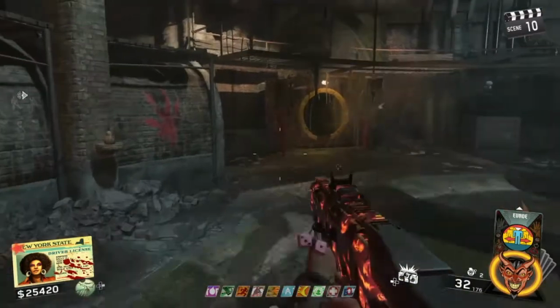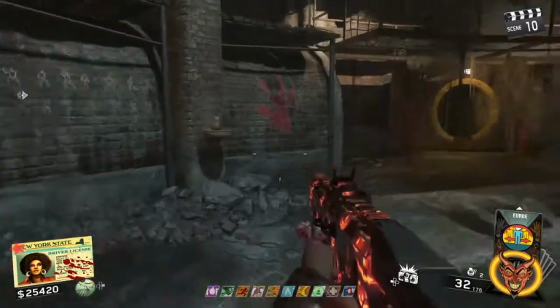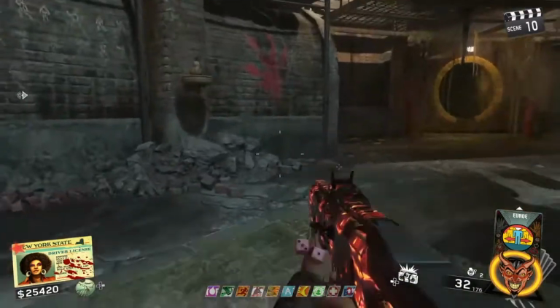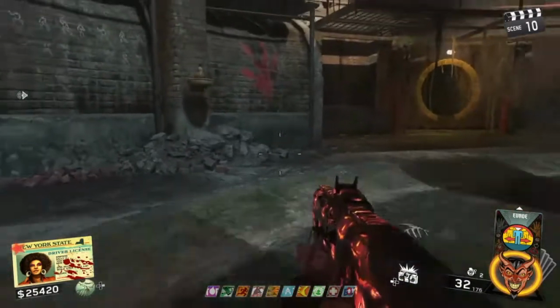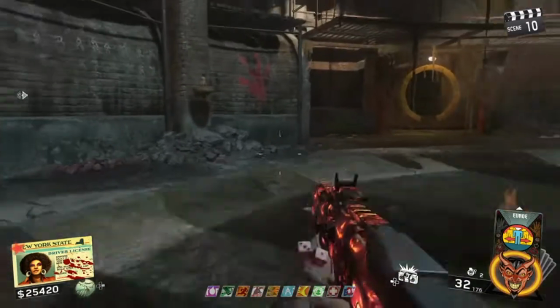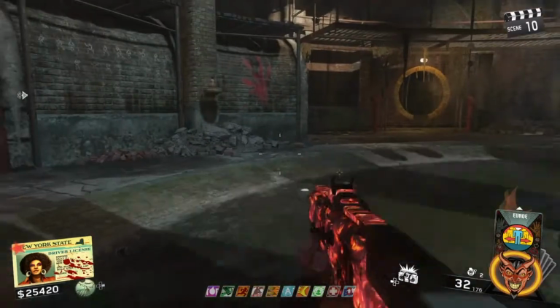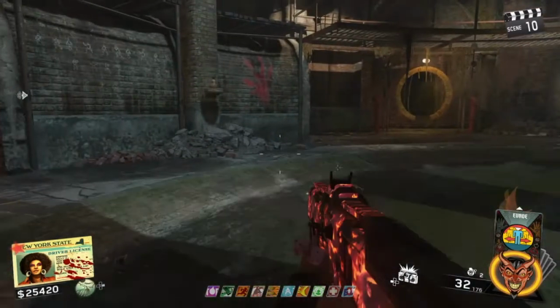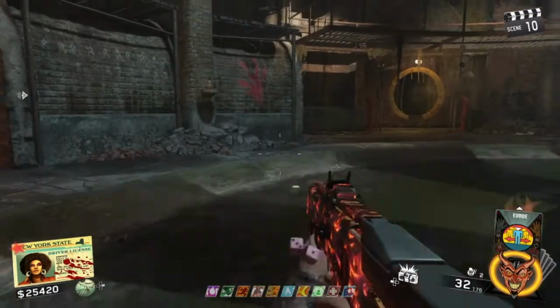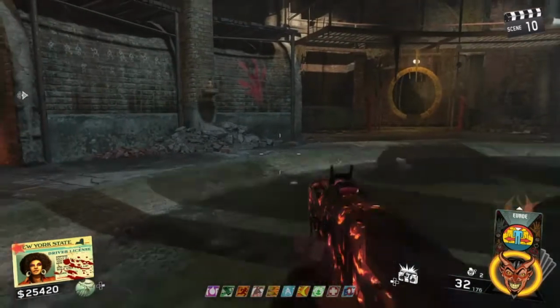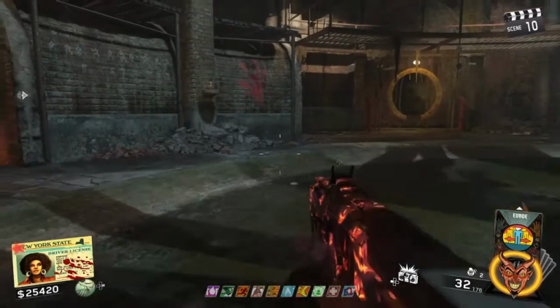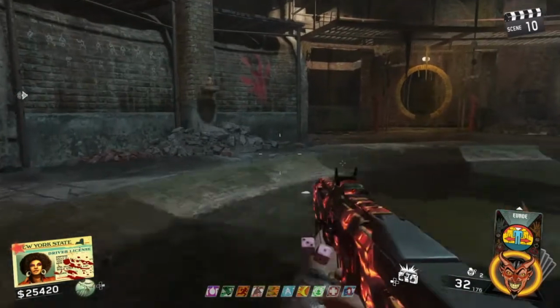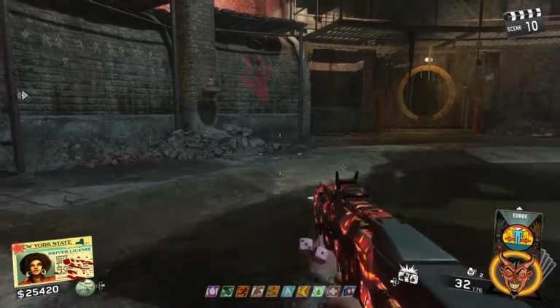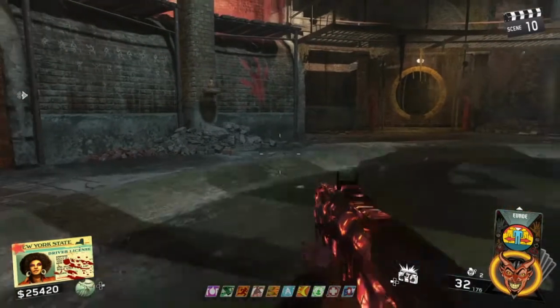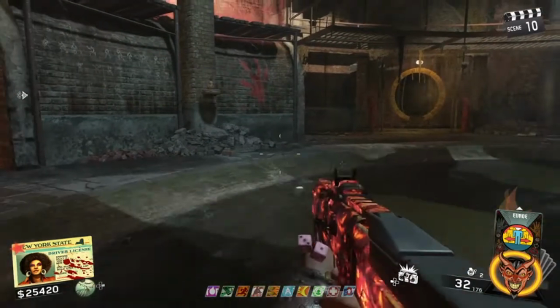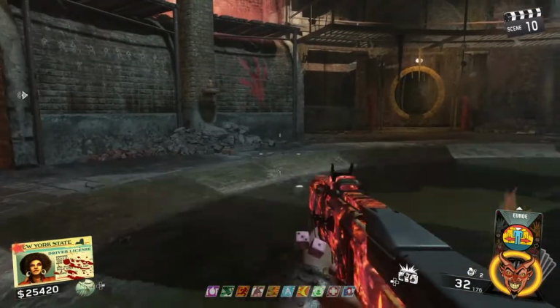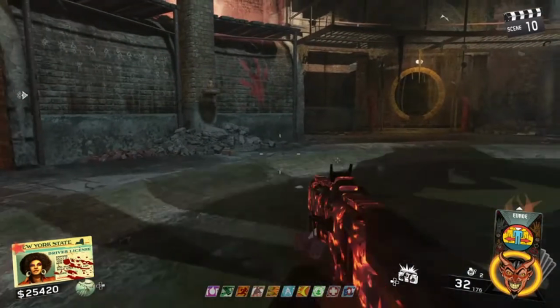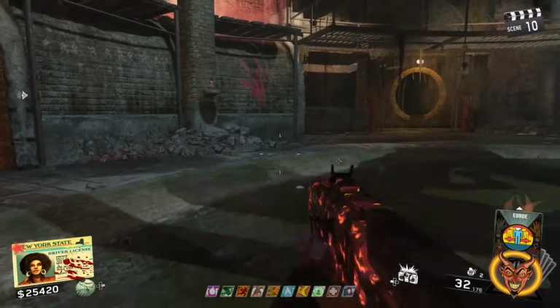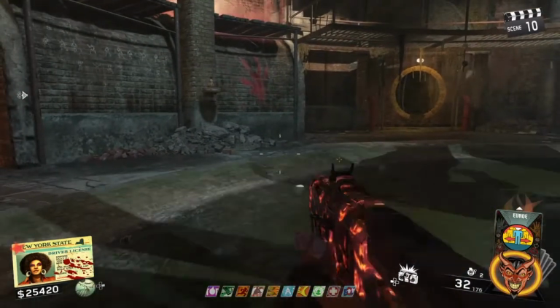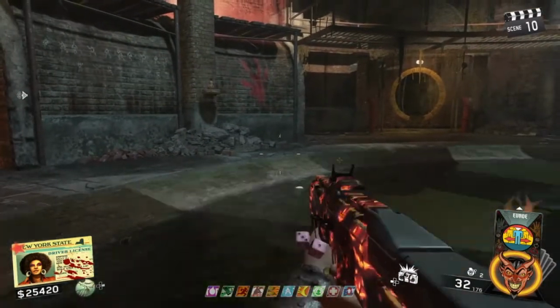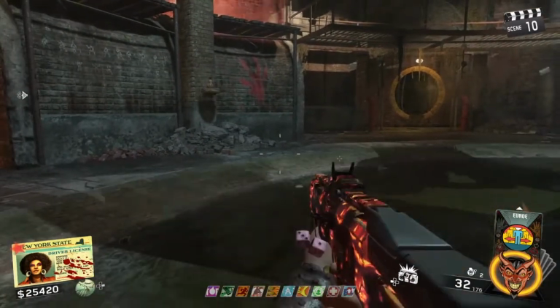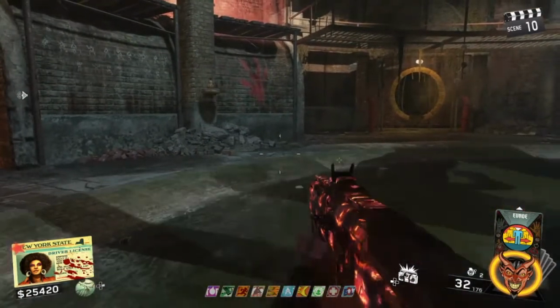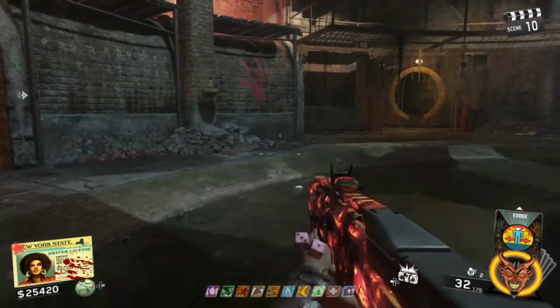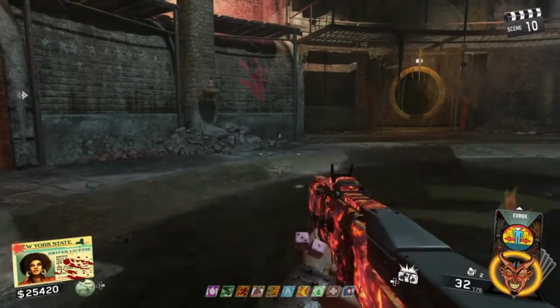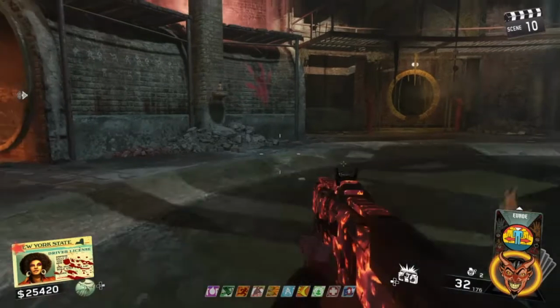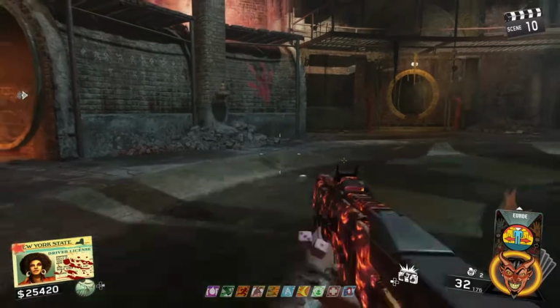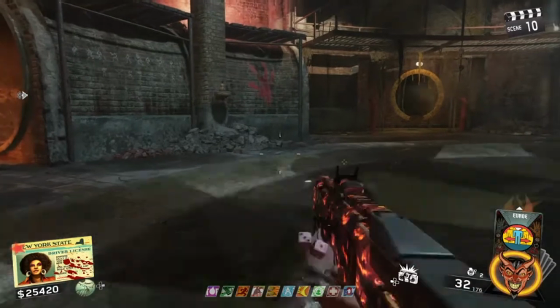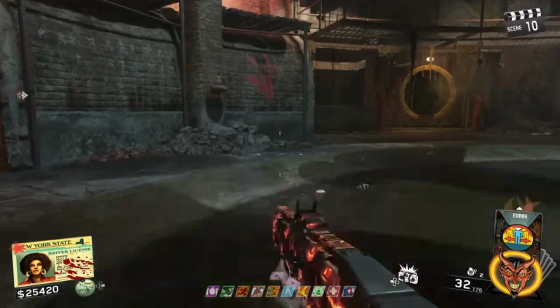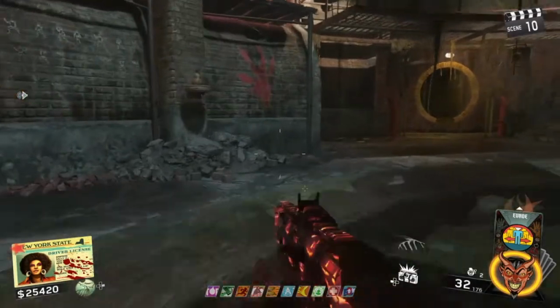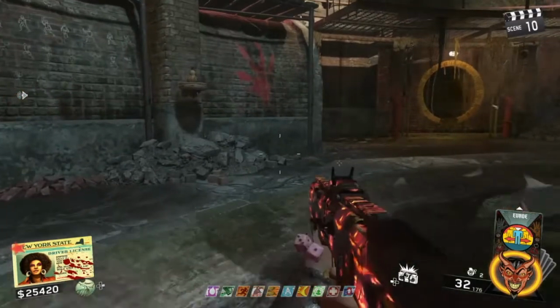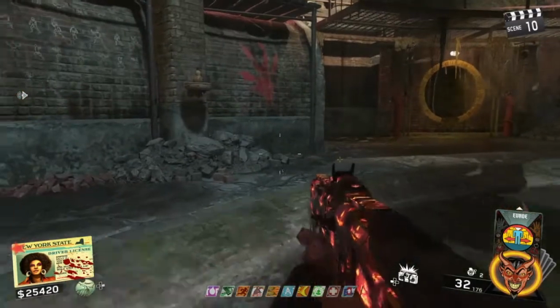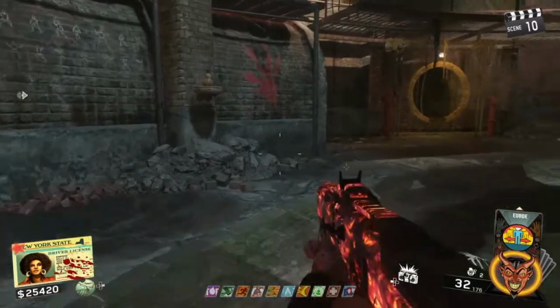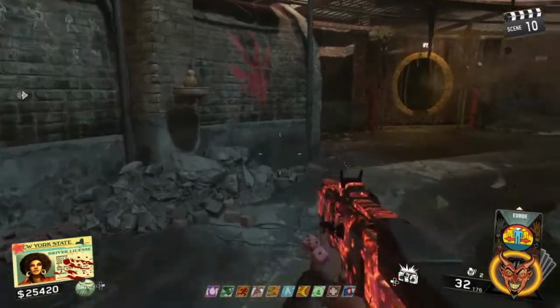You do that twice. Then you have to use the L1R1 ability — the input is: square, left, right, left. Square, left, right, left. Then L1R1. I'll show that now.